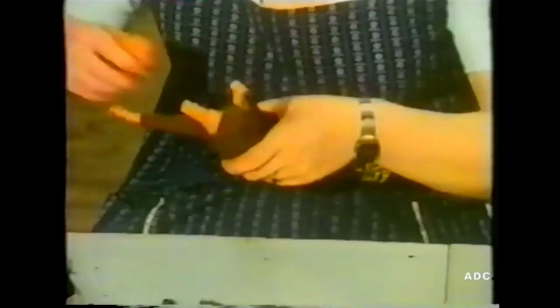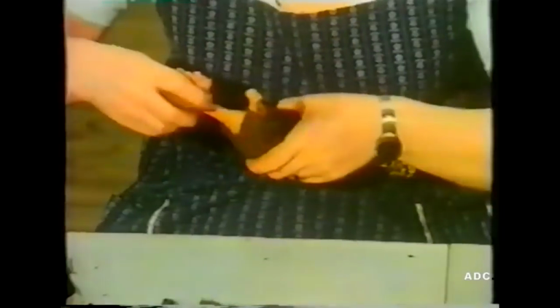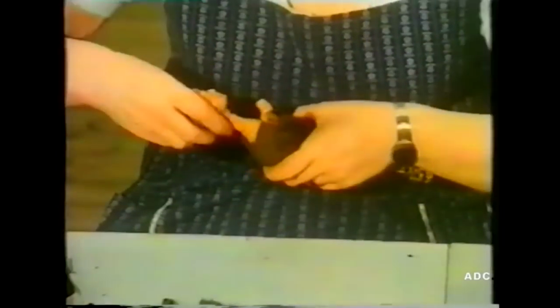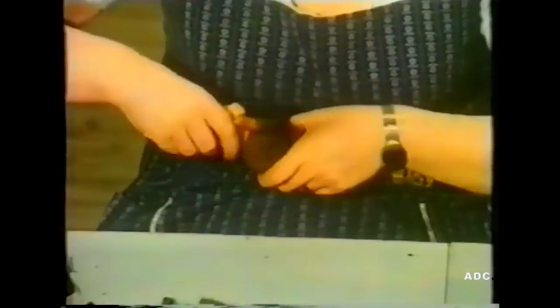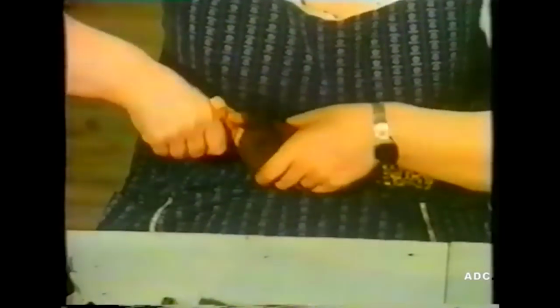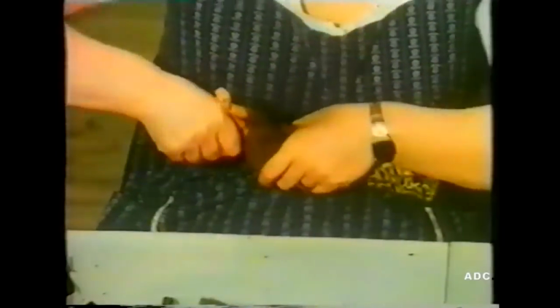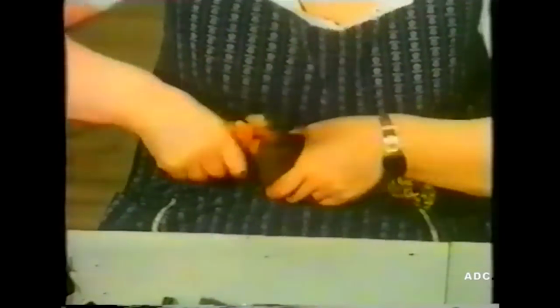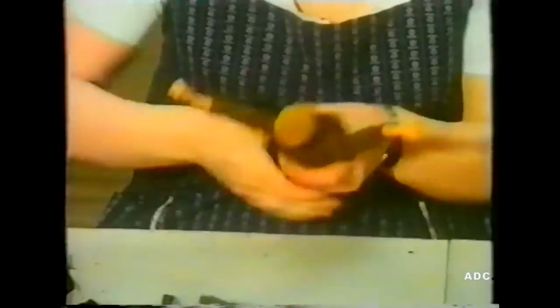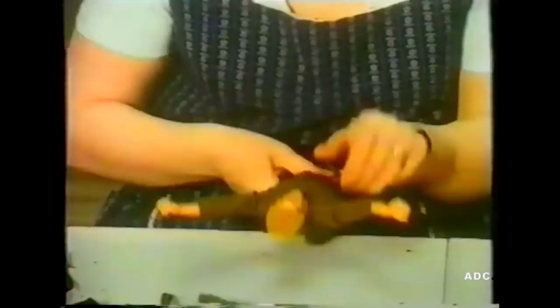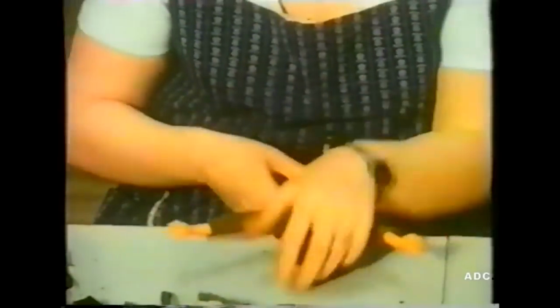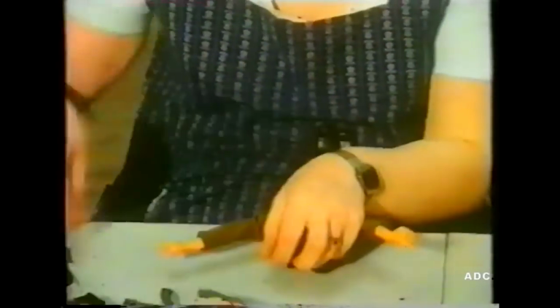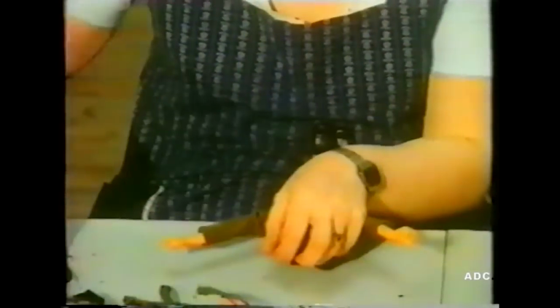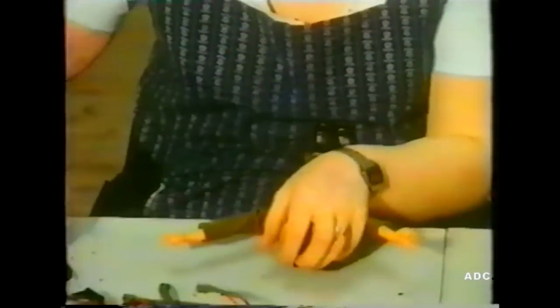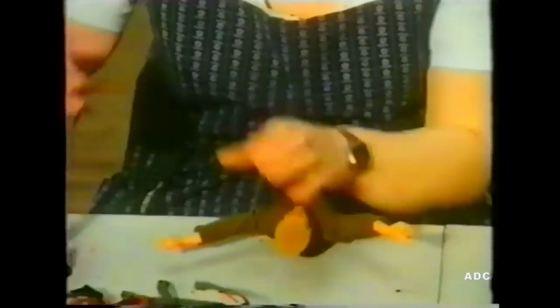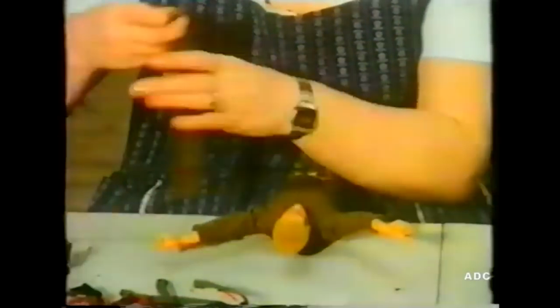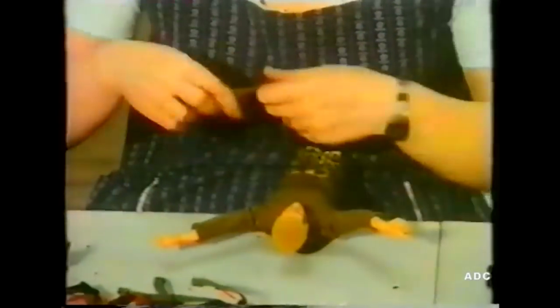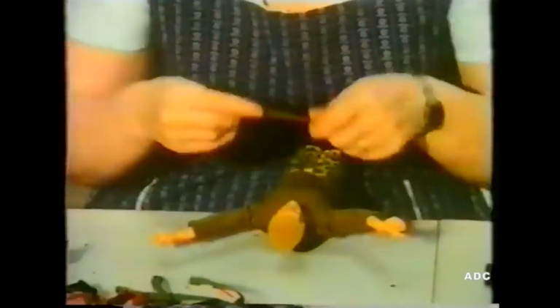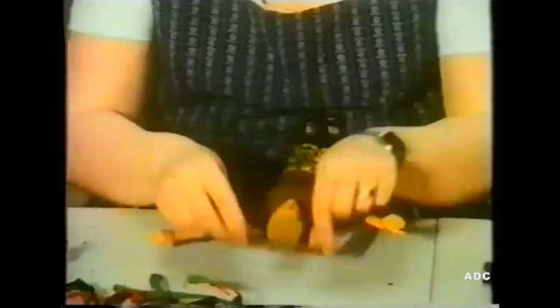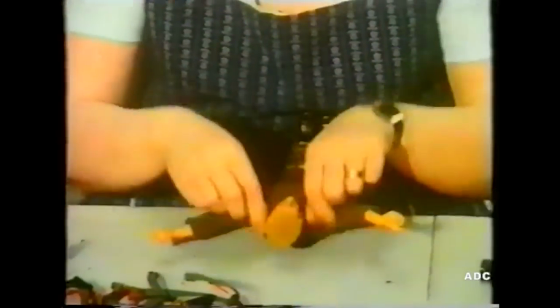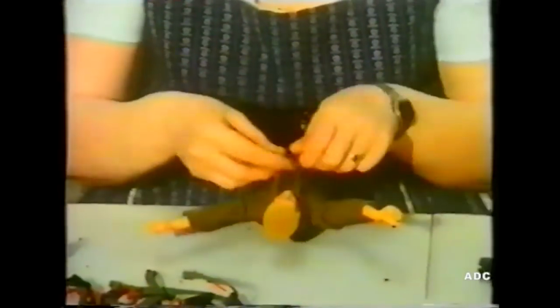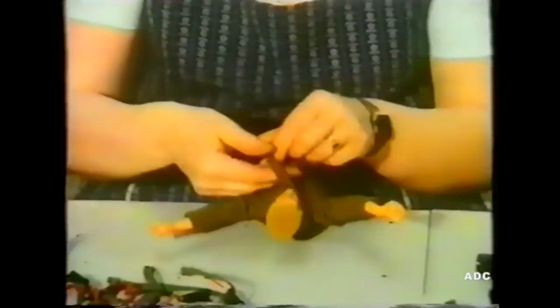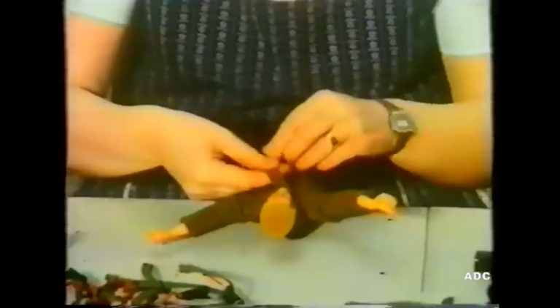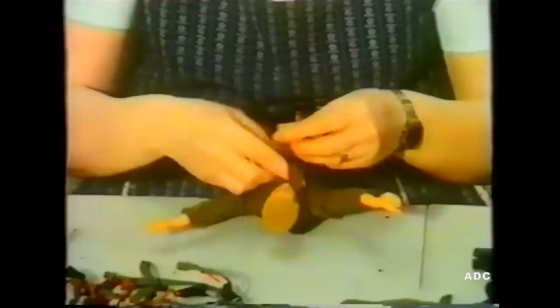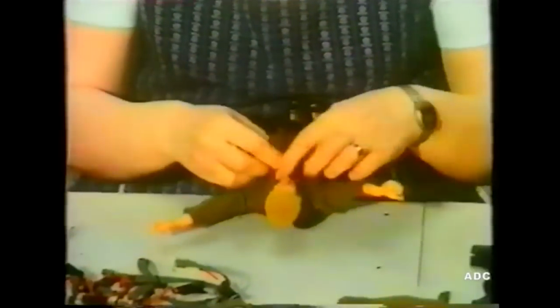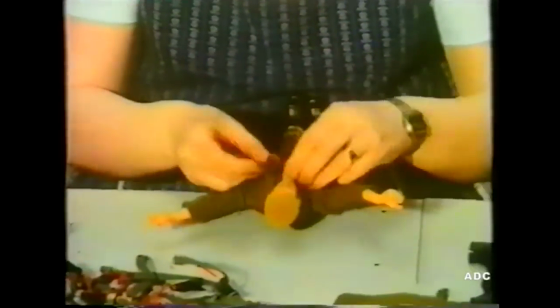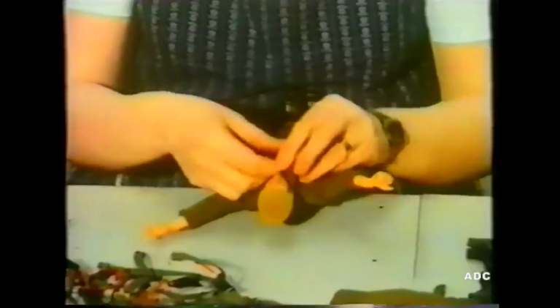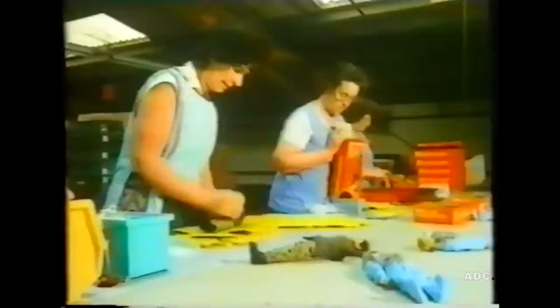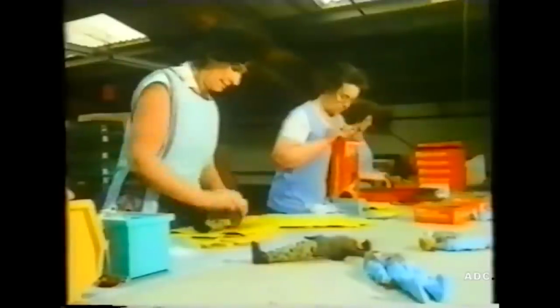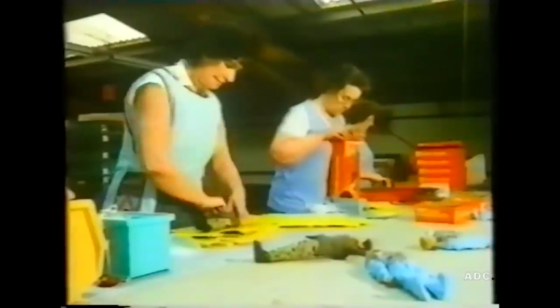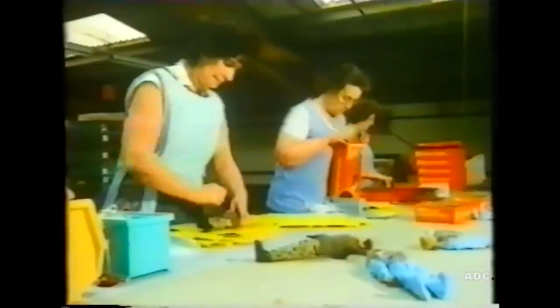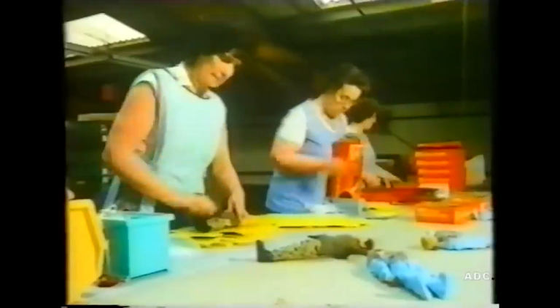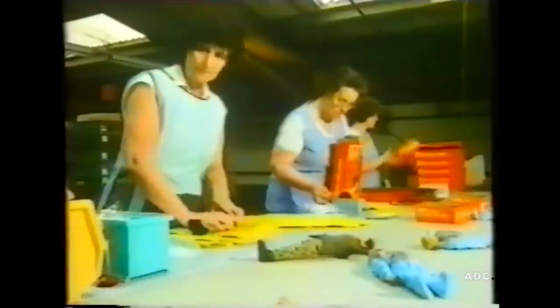Once the figure was fully assembled, Action Man would continue his journey down the production line where he would be dressed and then finally packaged.